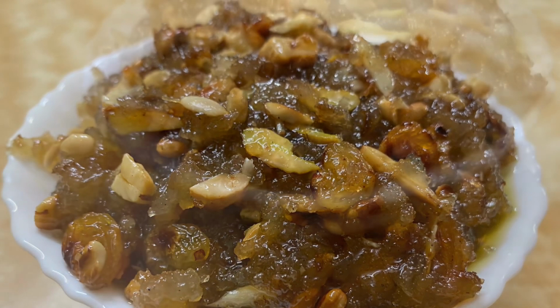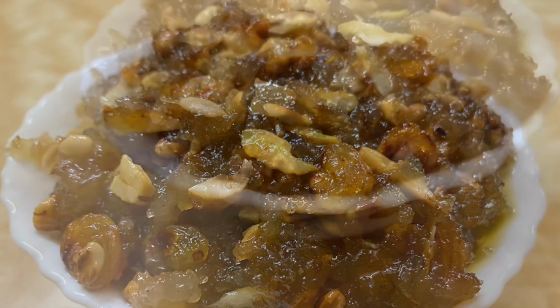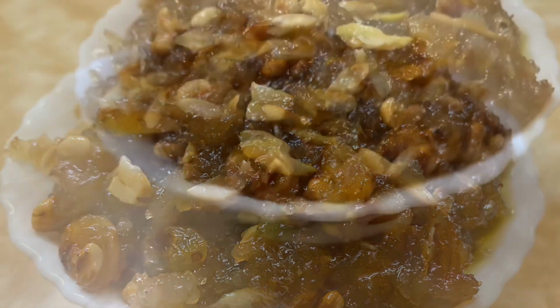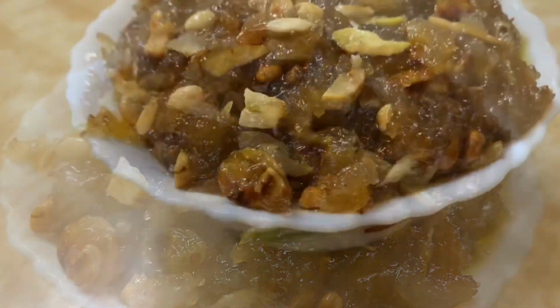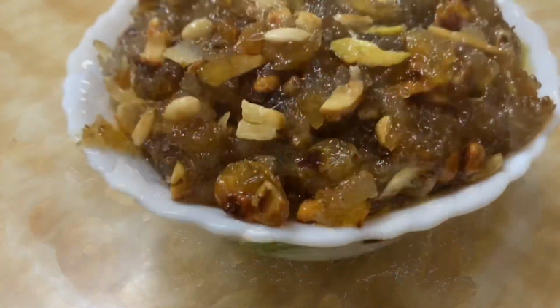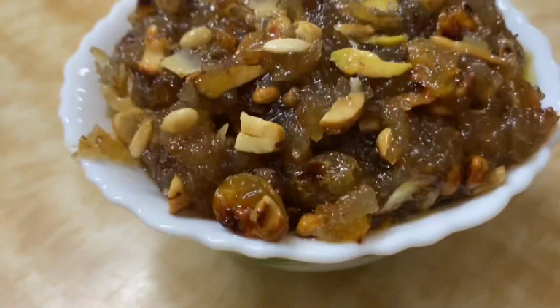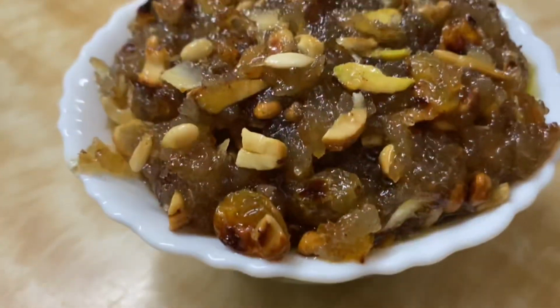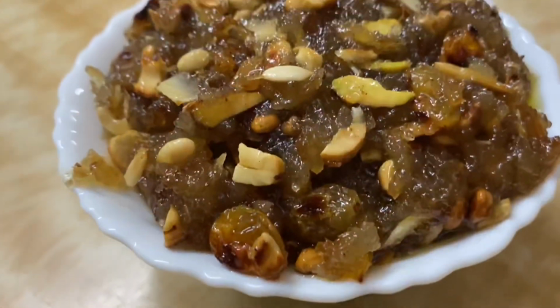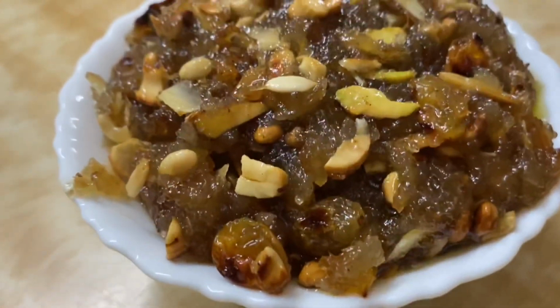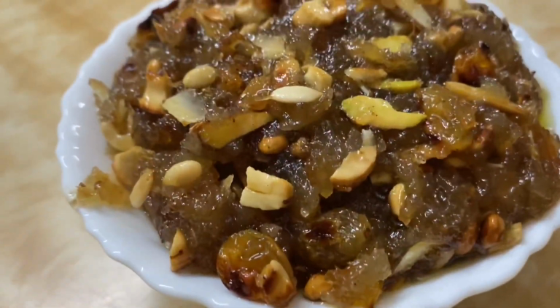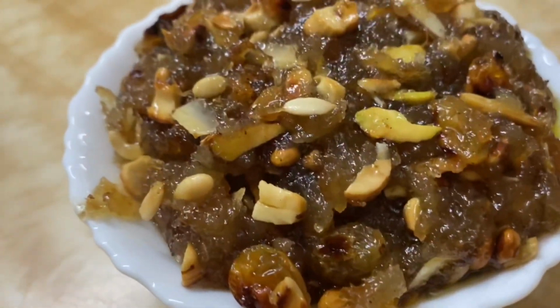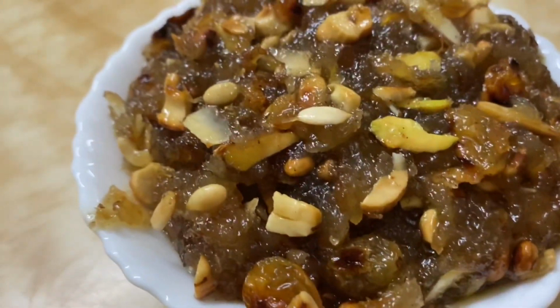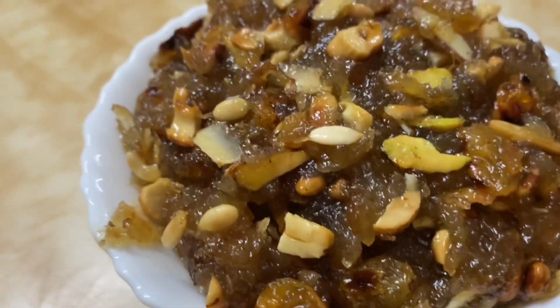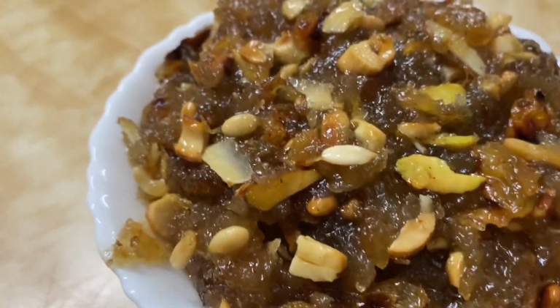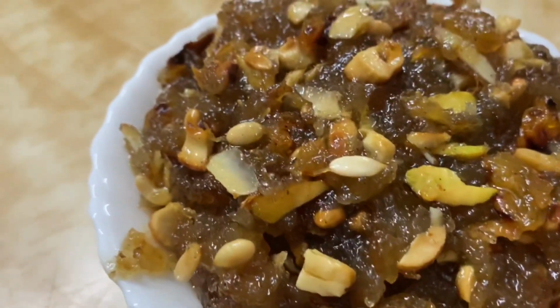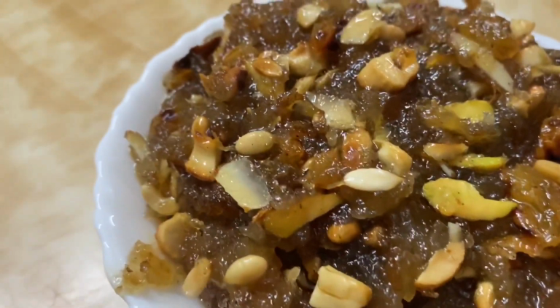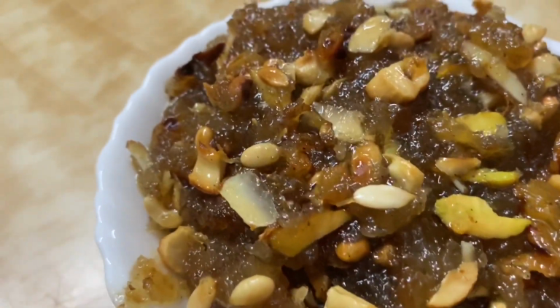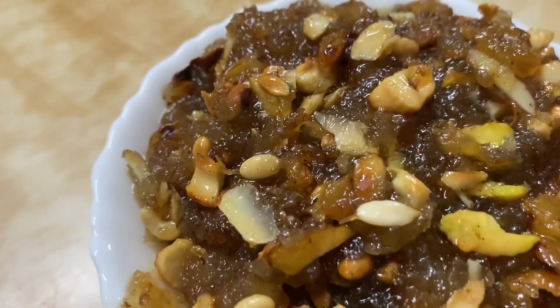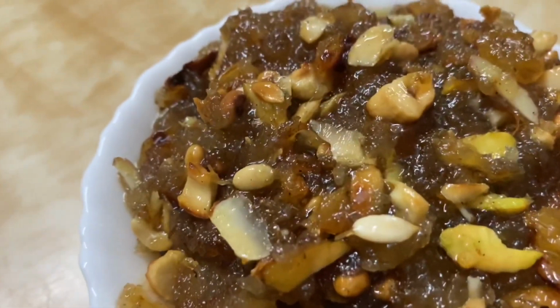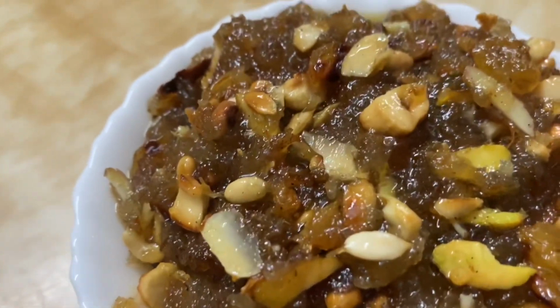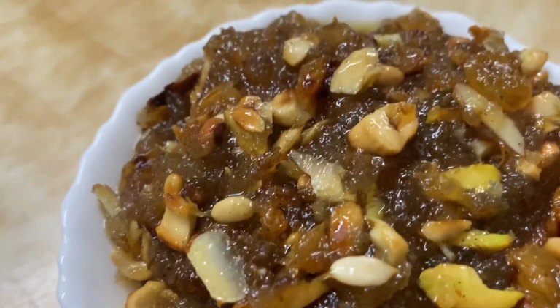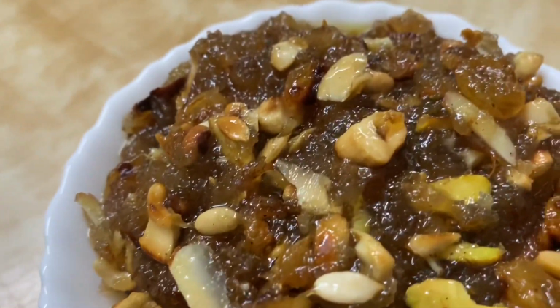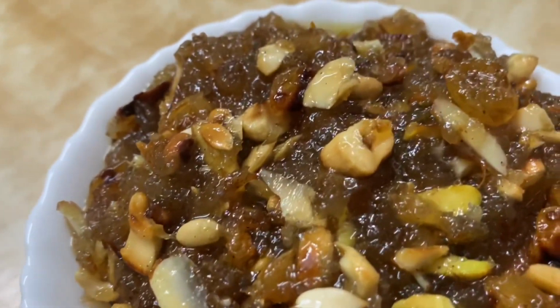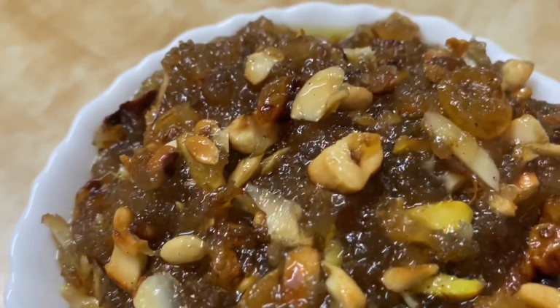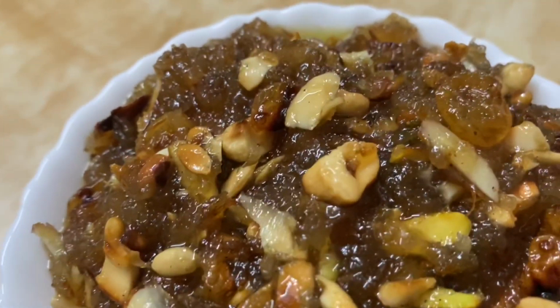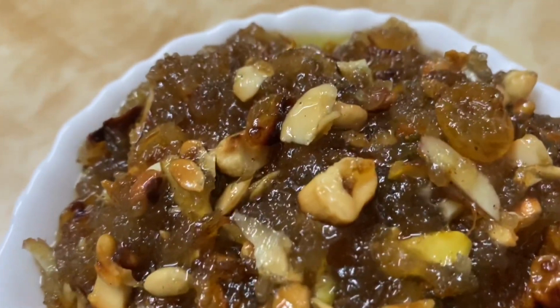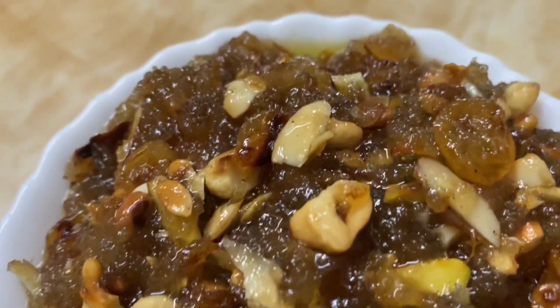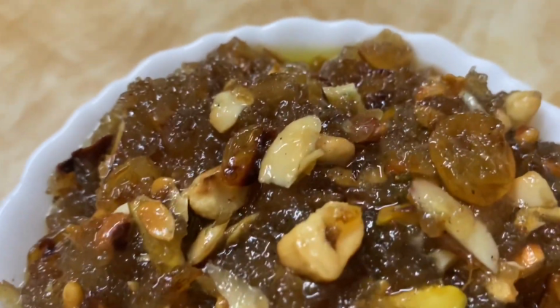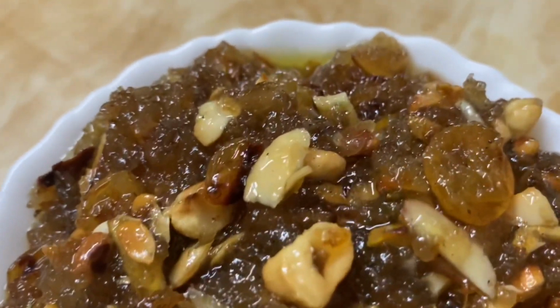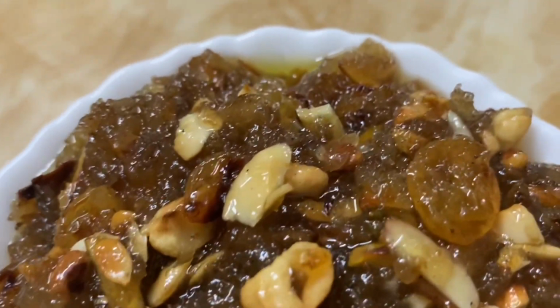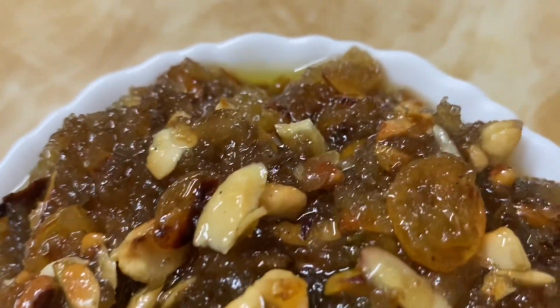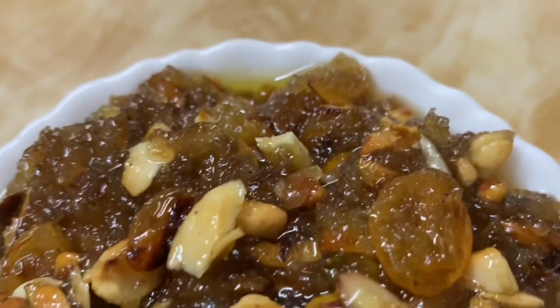Hello, Namaste! Welcome to Dharani Cooking Mania. Today, we are preparing bread halwa.